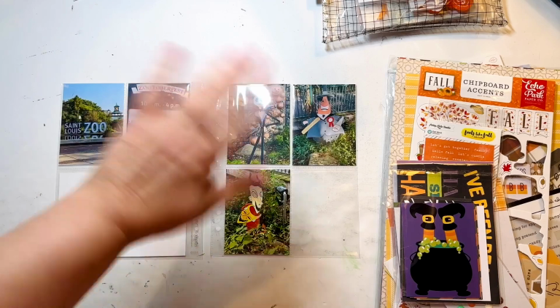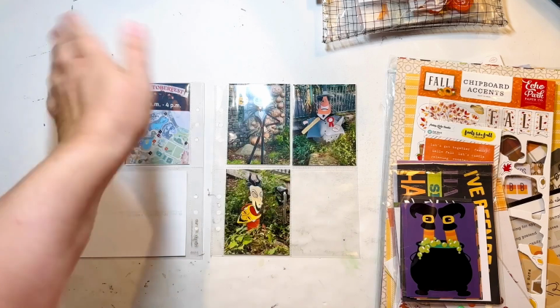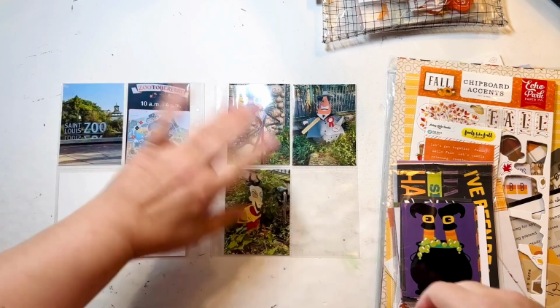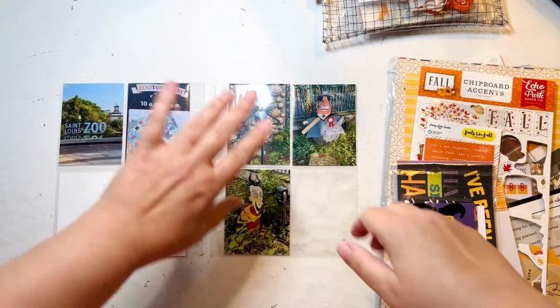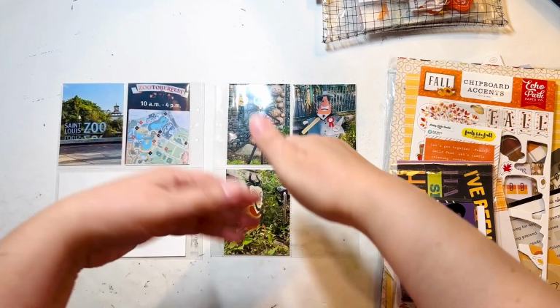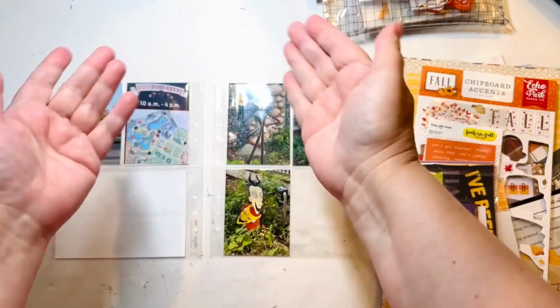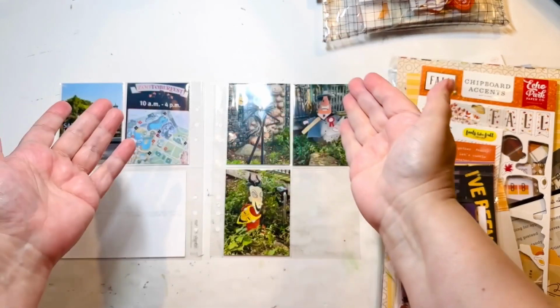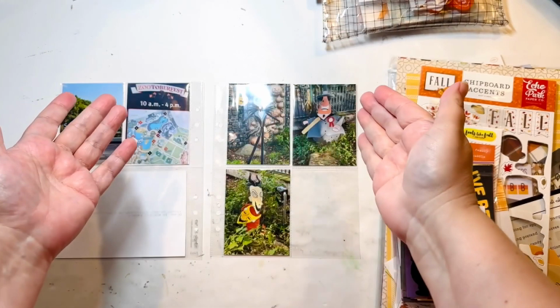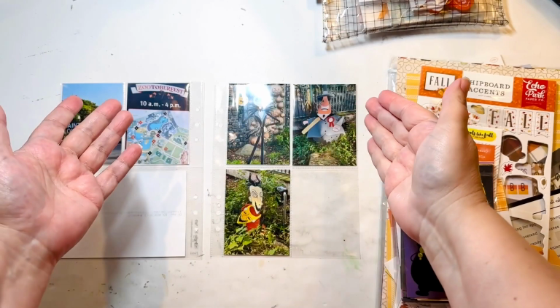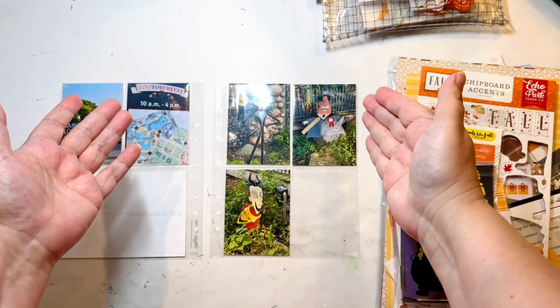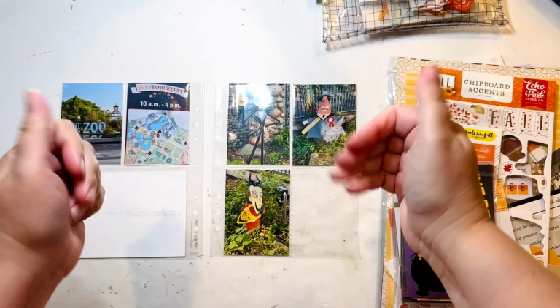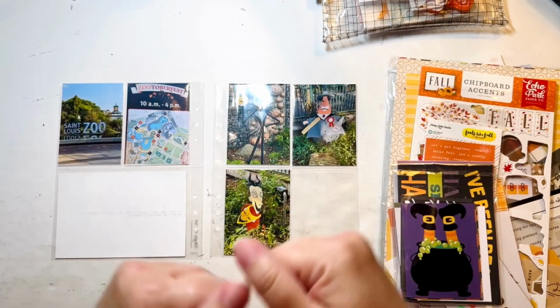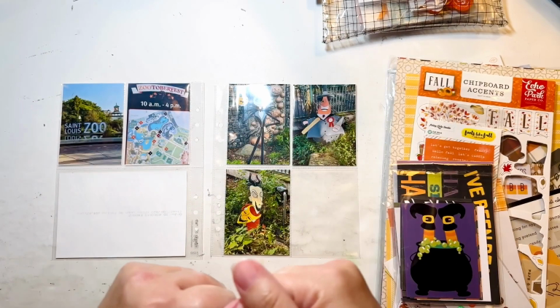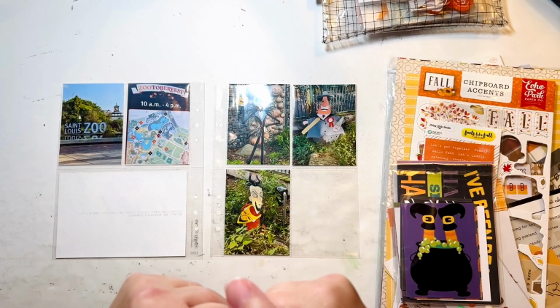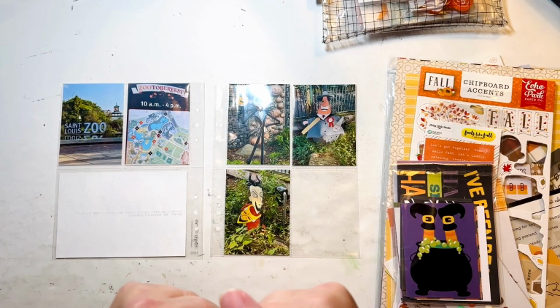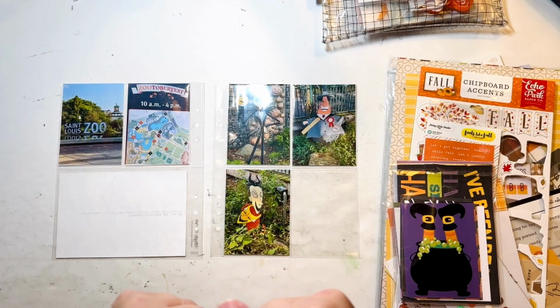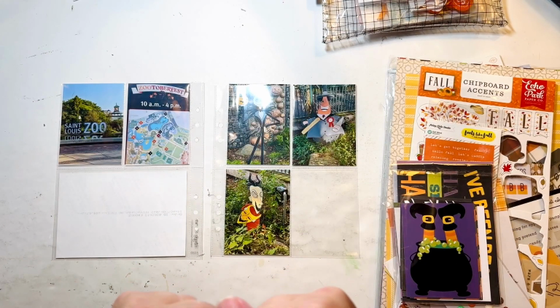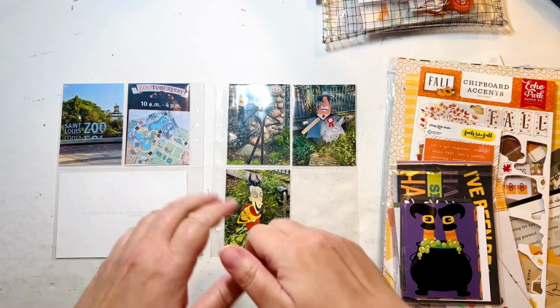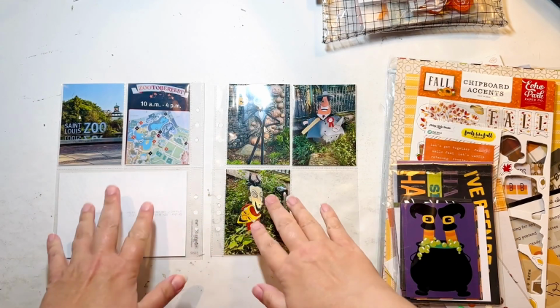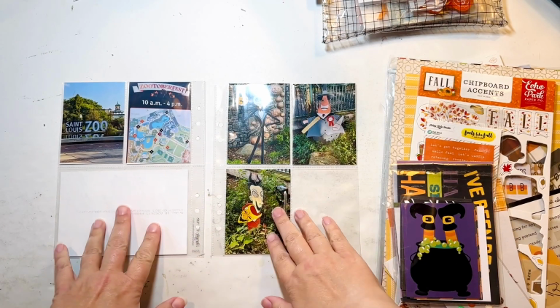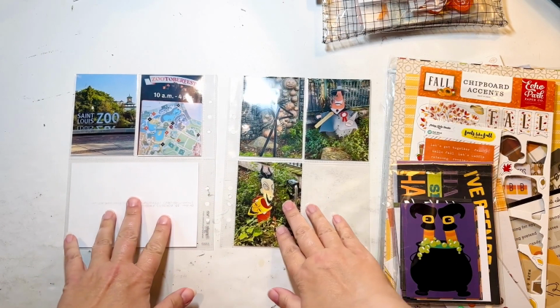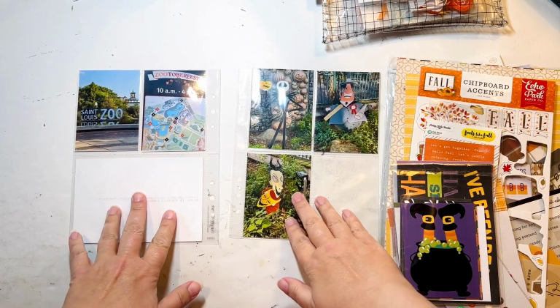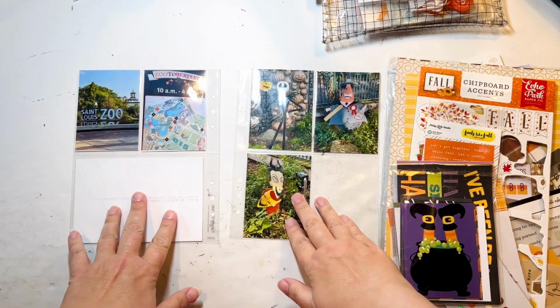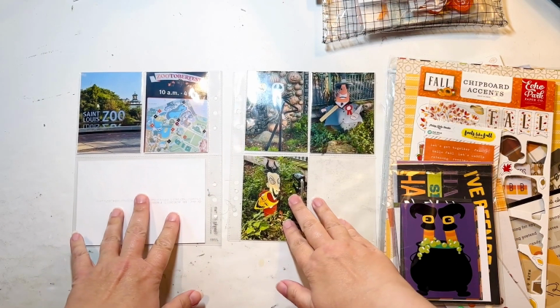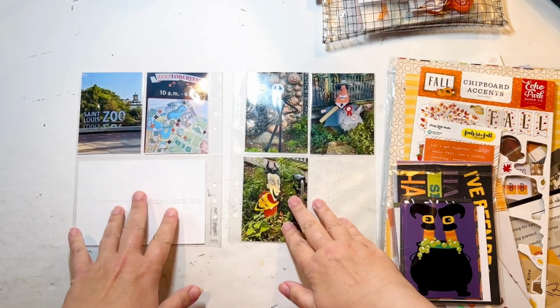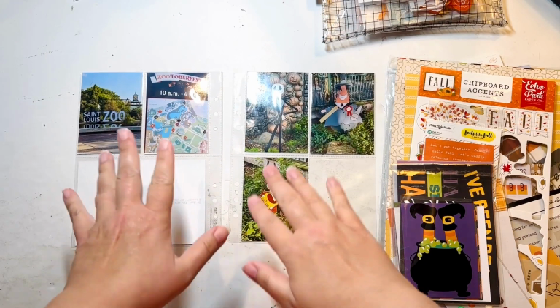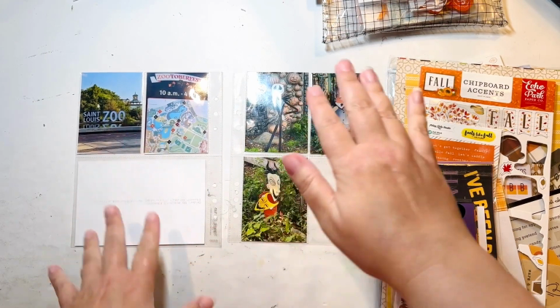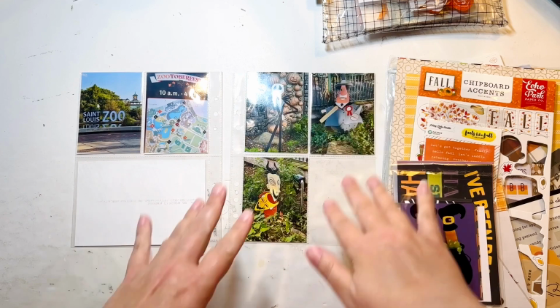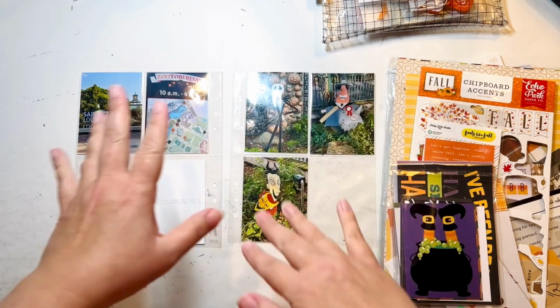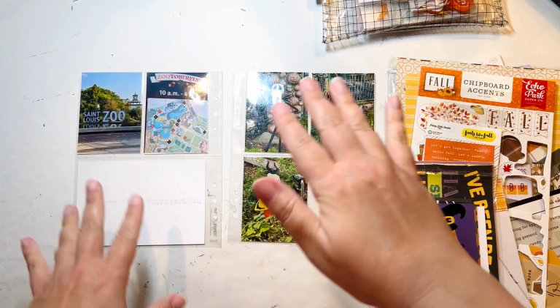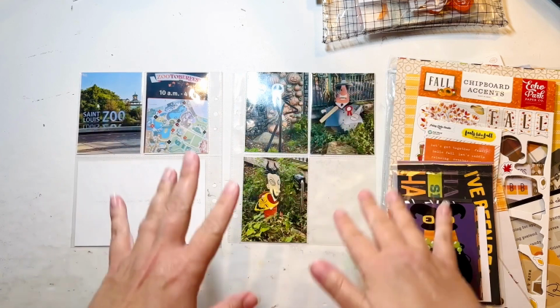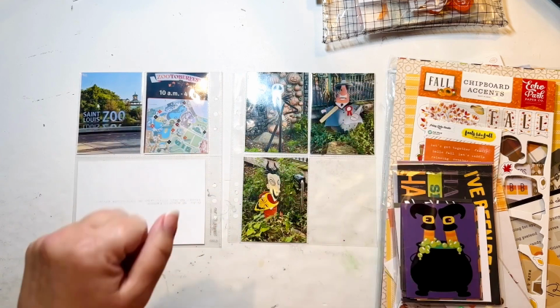Hello, everyone. I'm here today with a new process video. And as you can see, I've got some Halloween-y things happening.